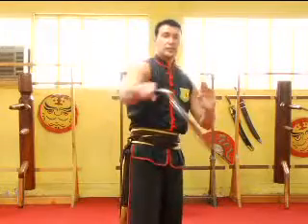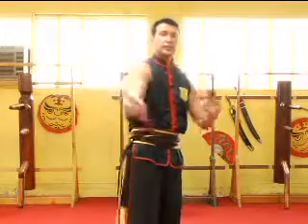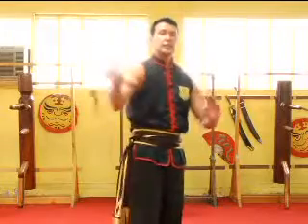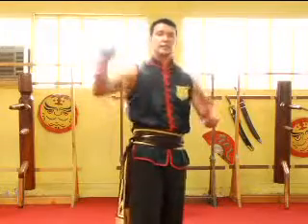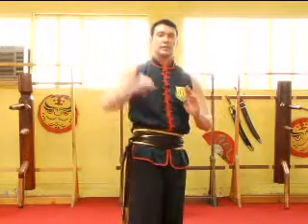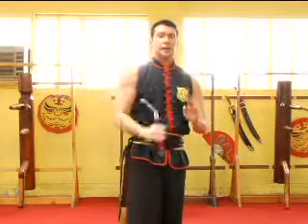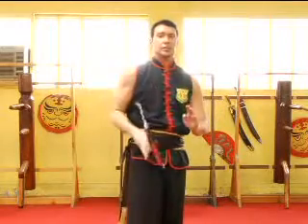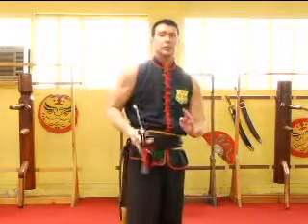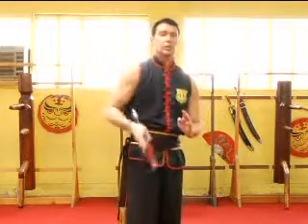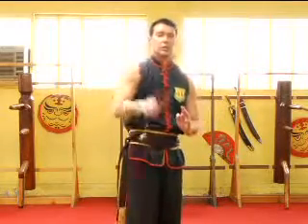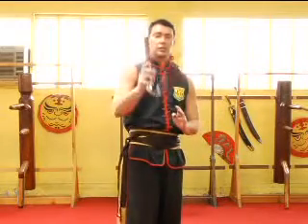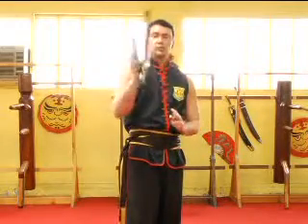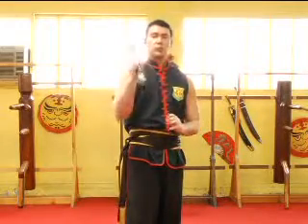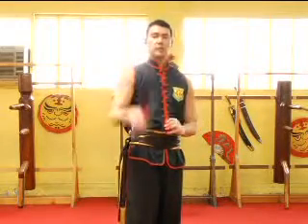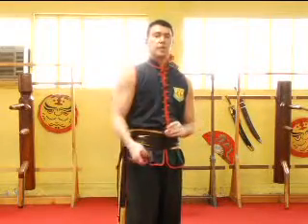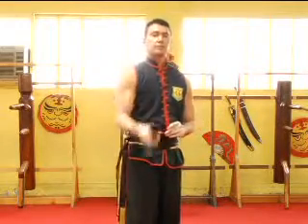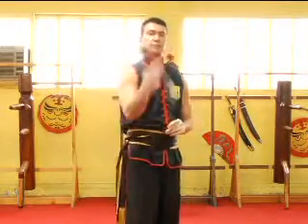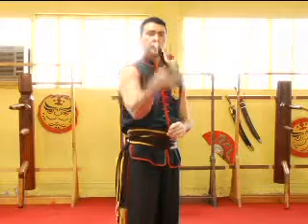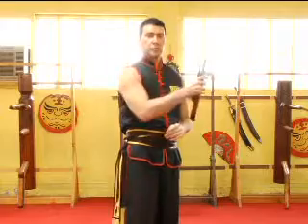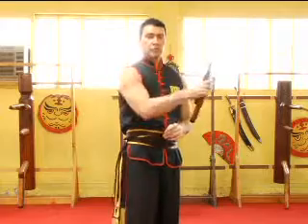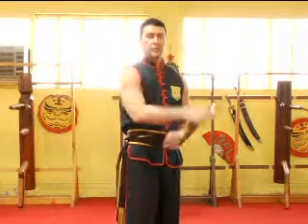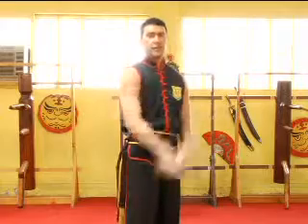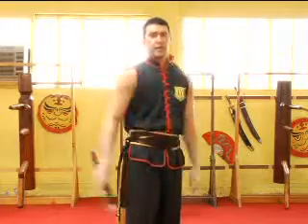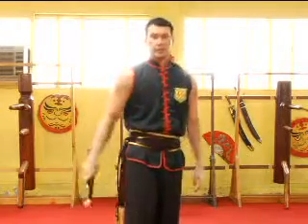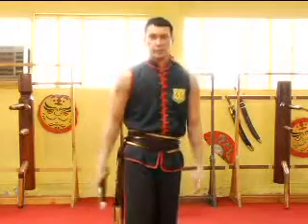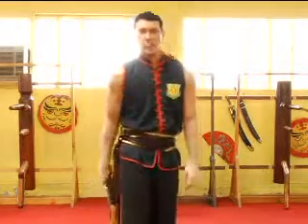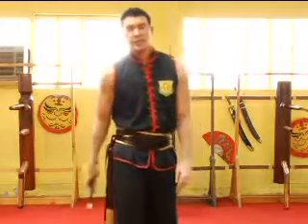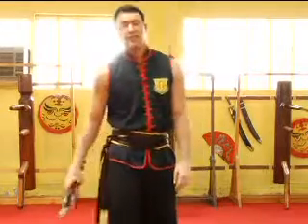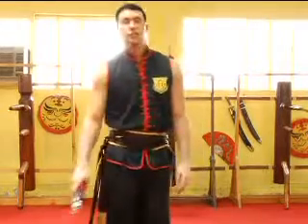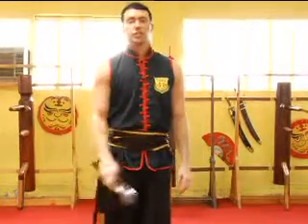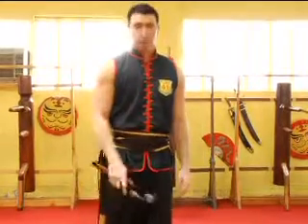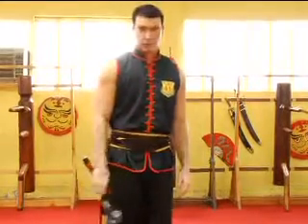Figure eight, catch, swing it up, rotate it around. It's the end of the chuck form.